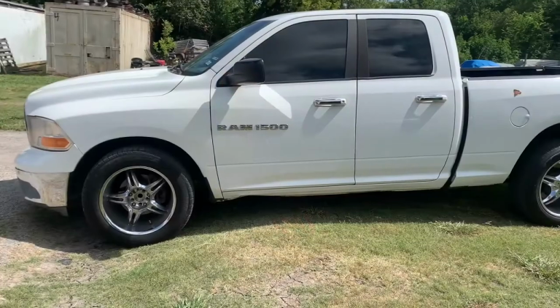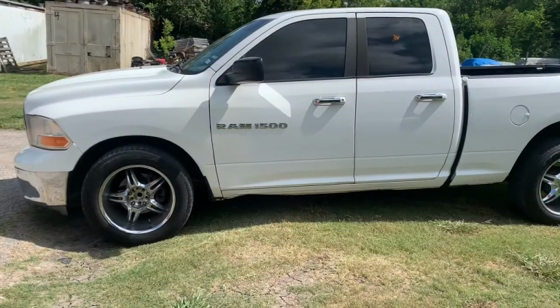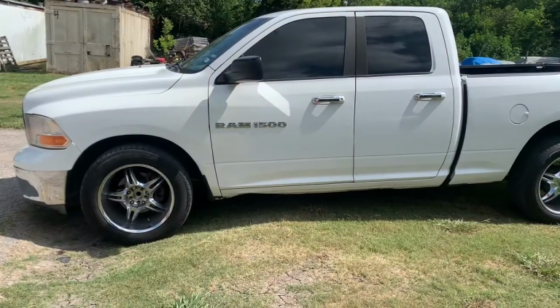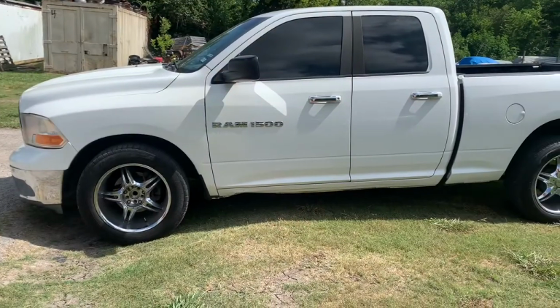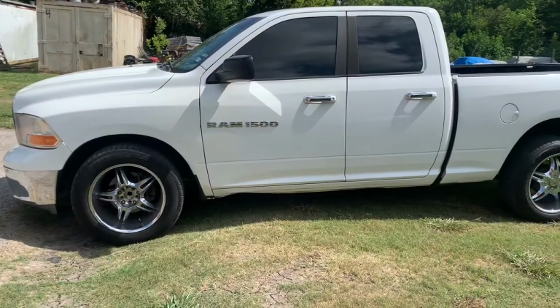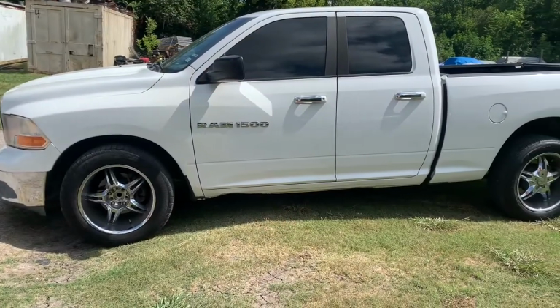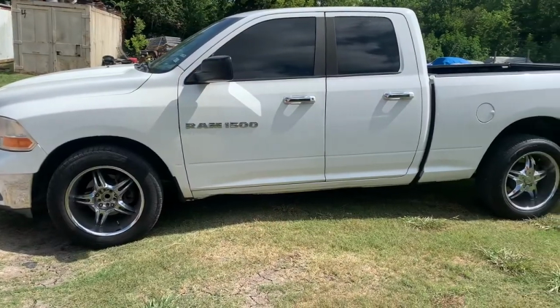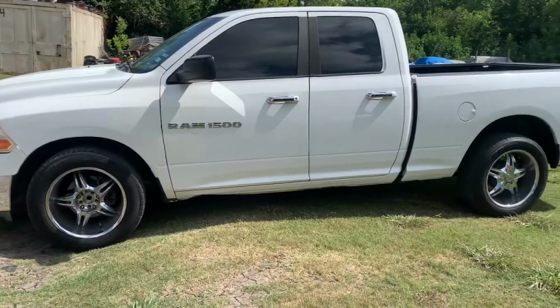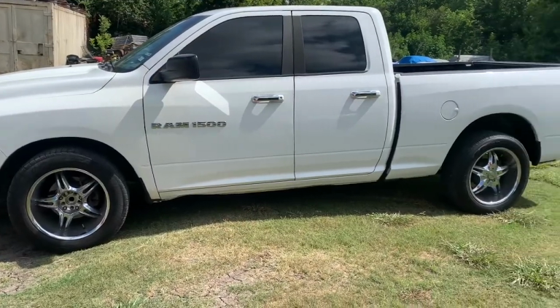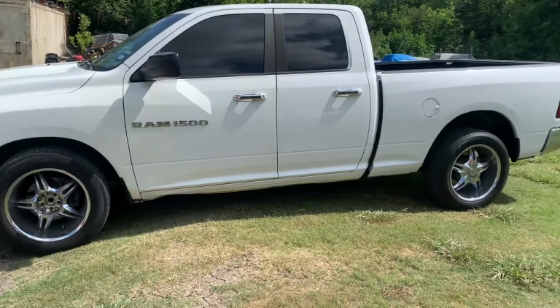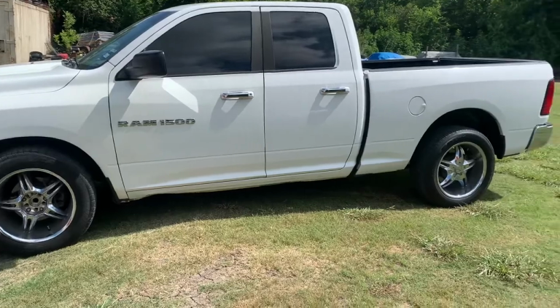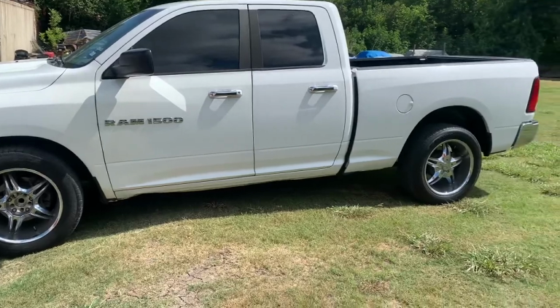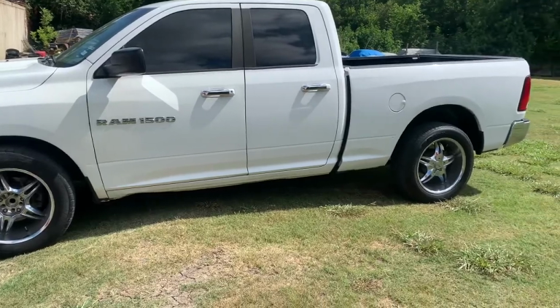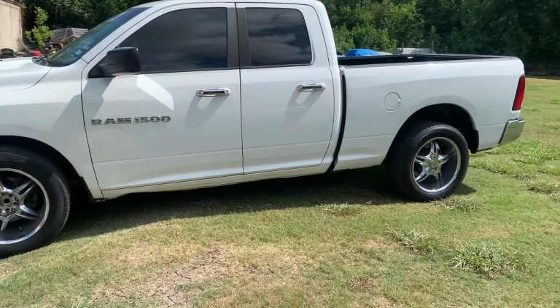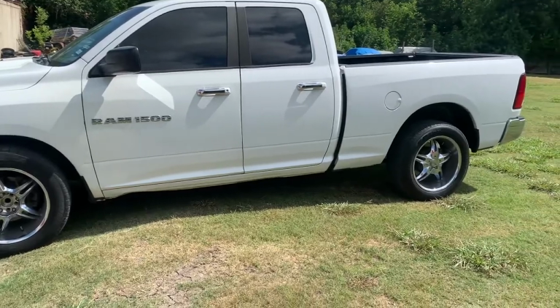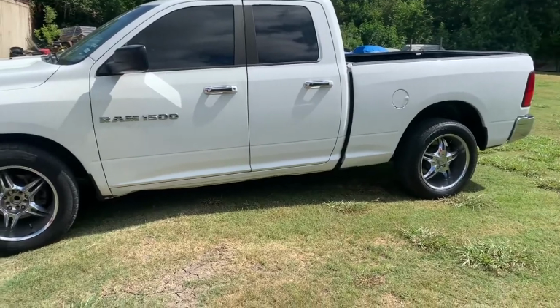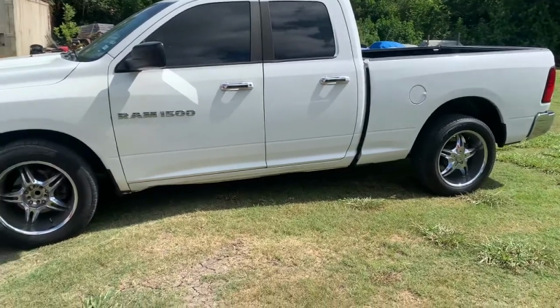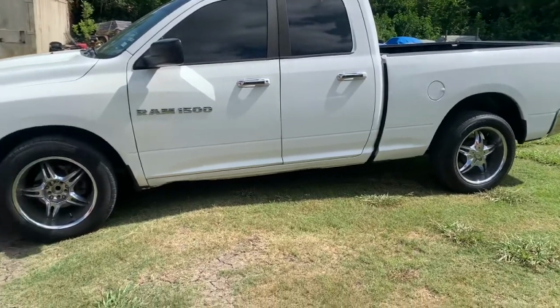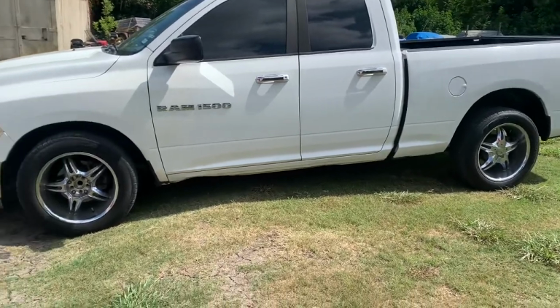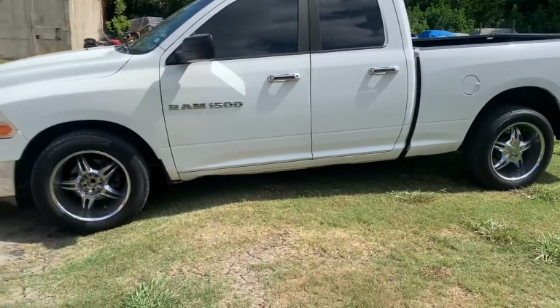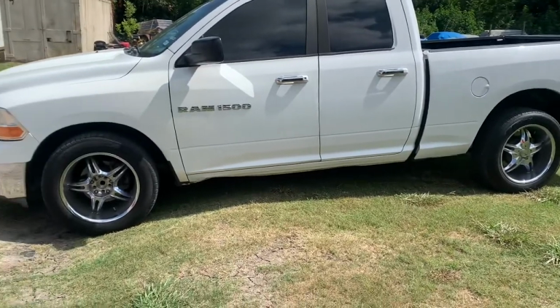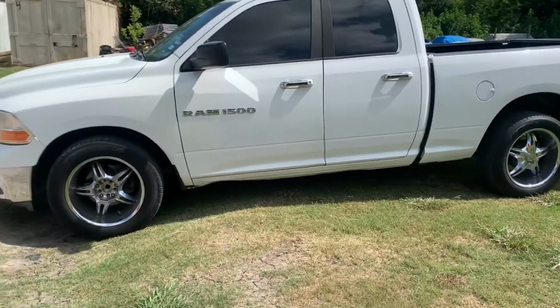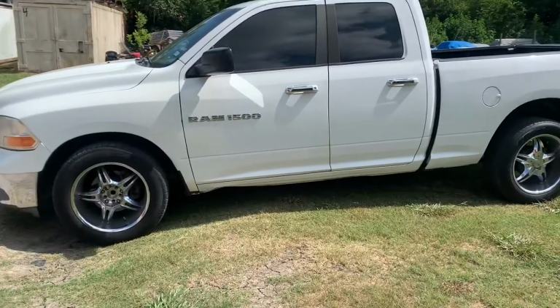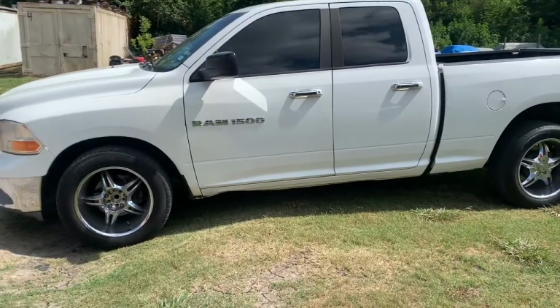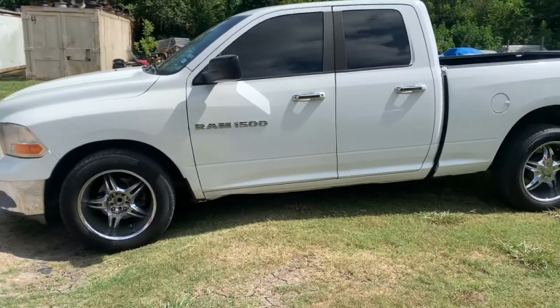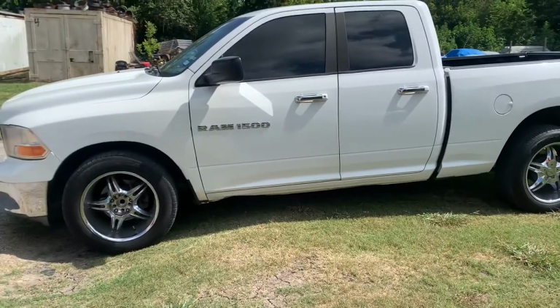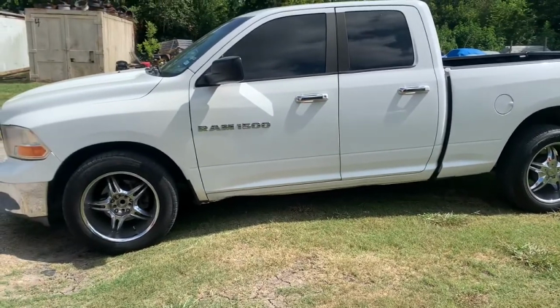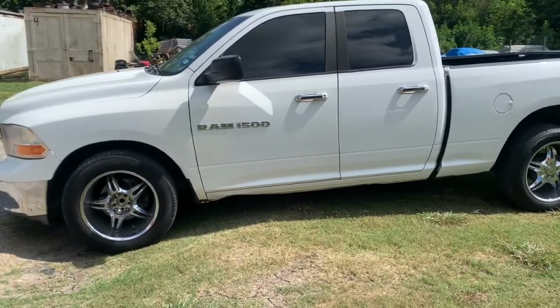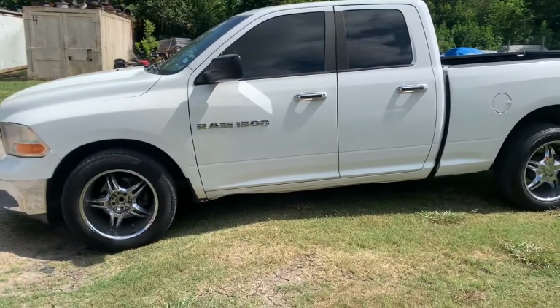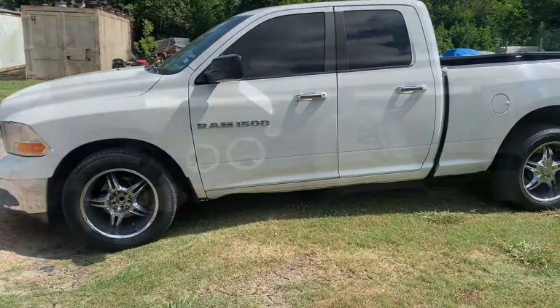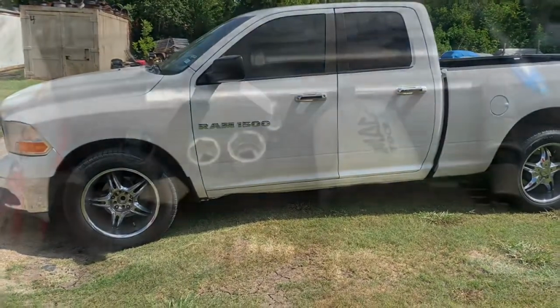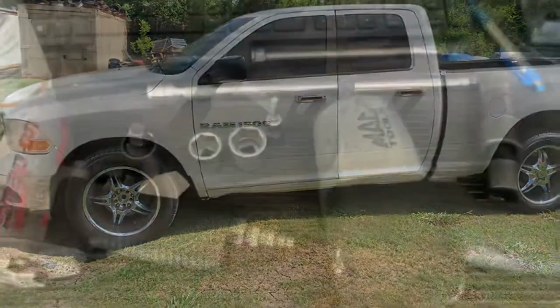This is a 2011 Dodge Ram 1500. We'll be replacing the front hub bearings as well as the speed sensor.